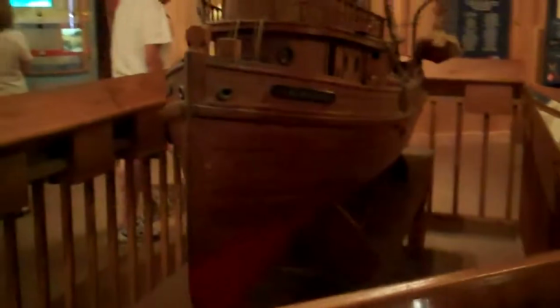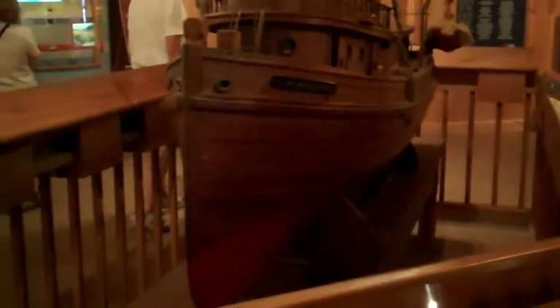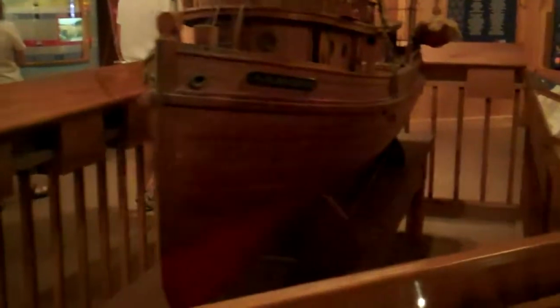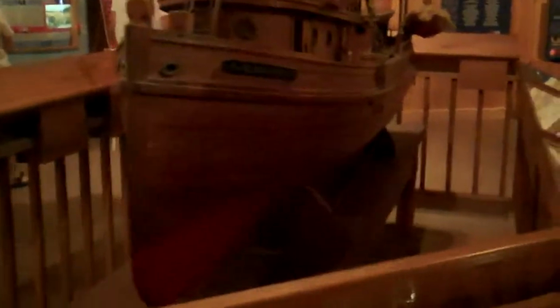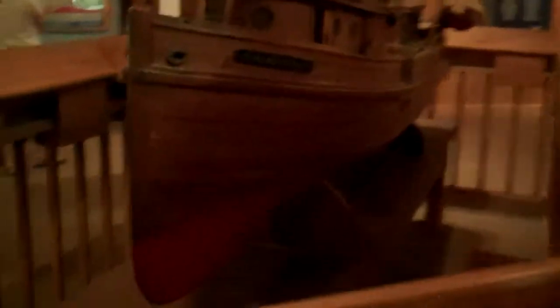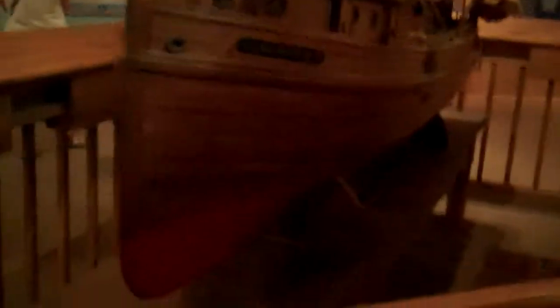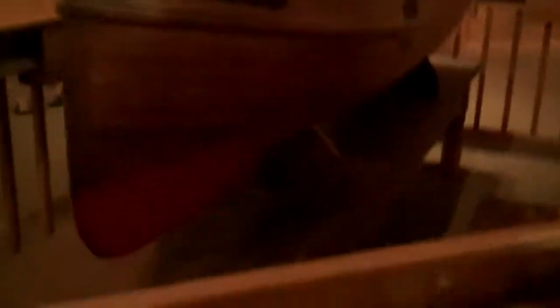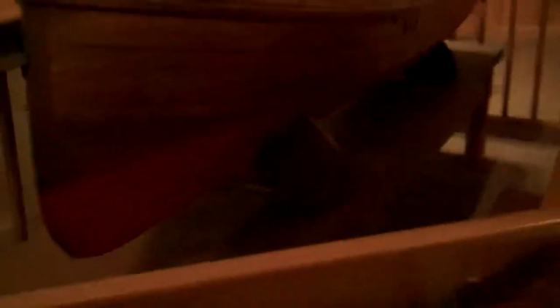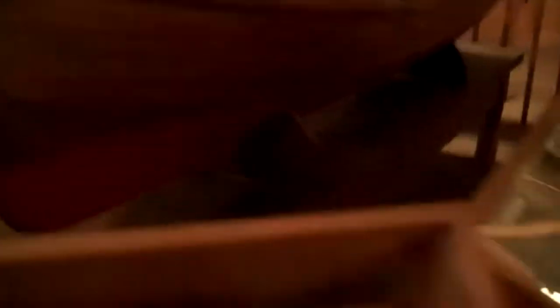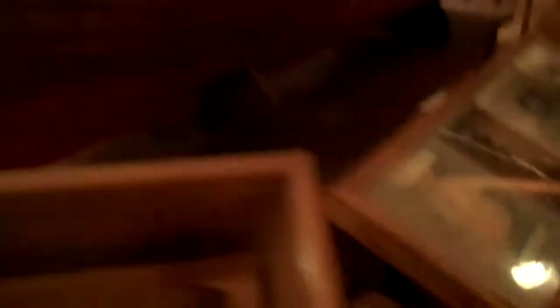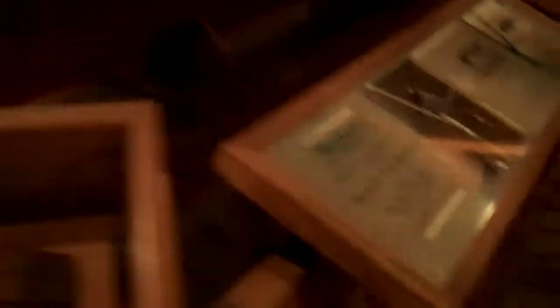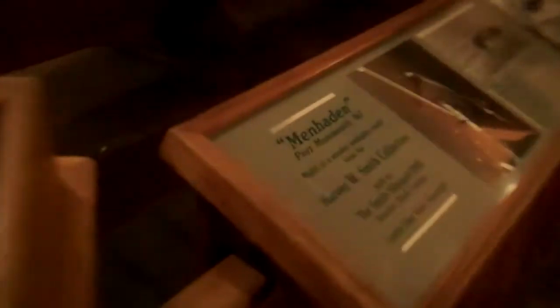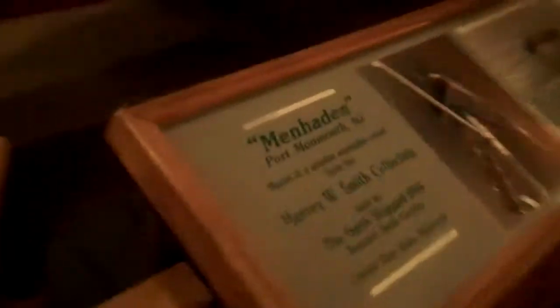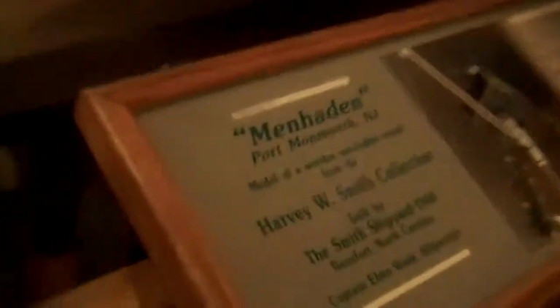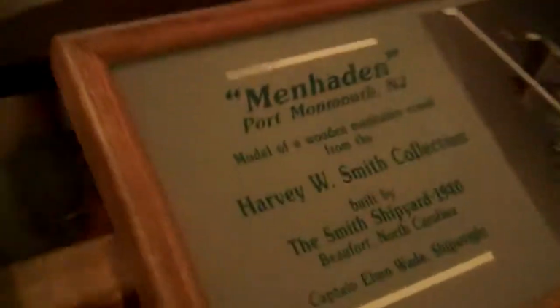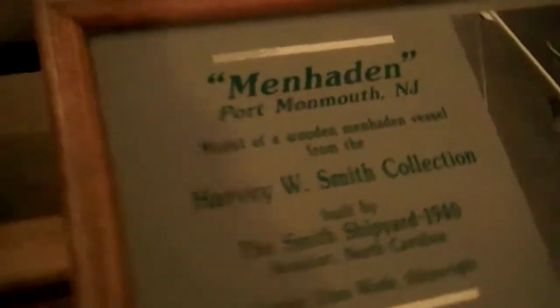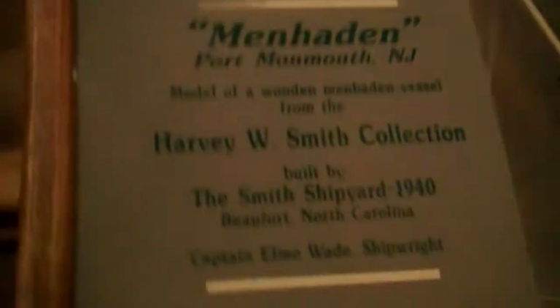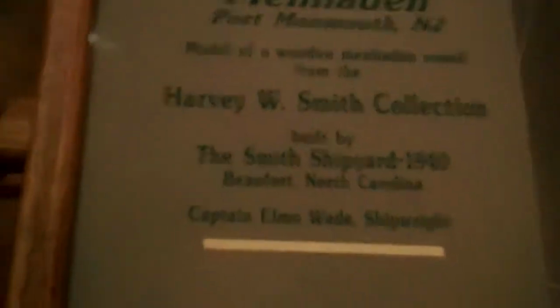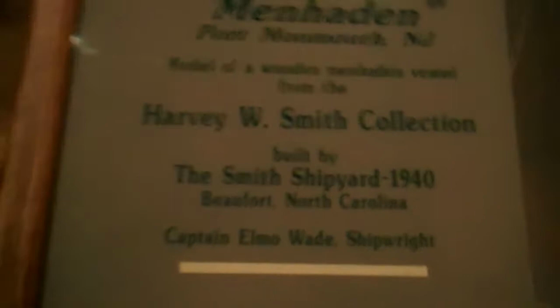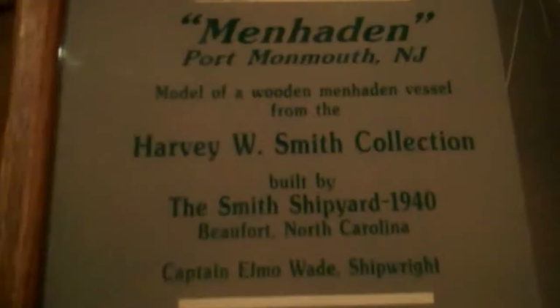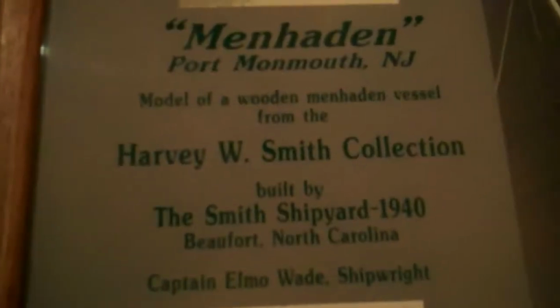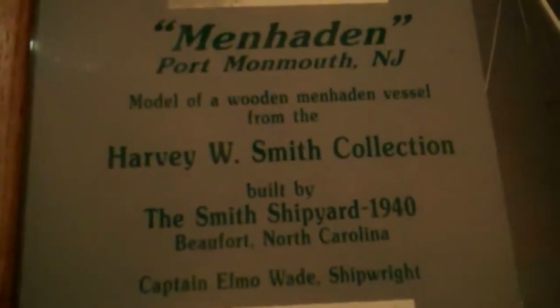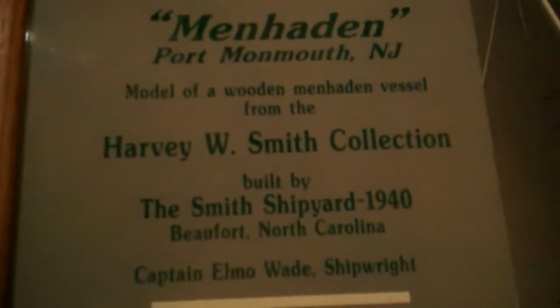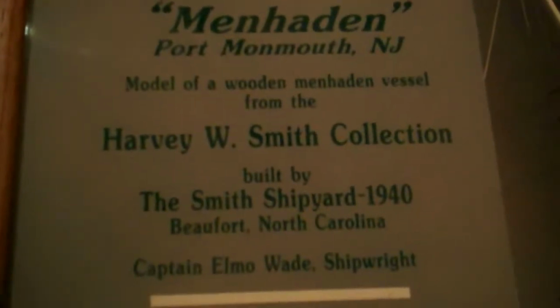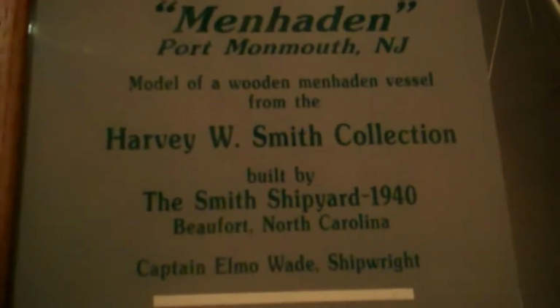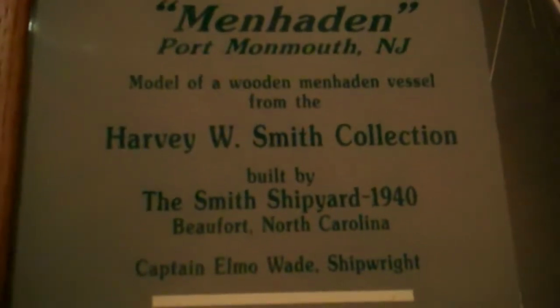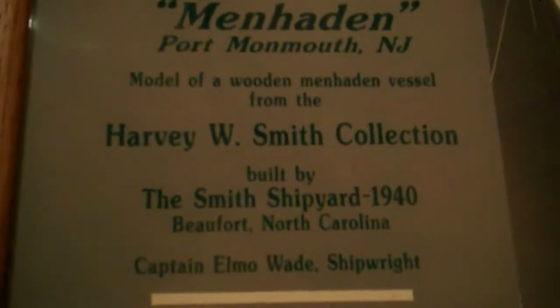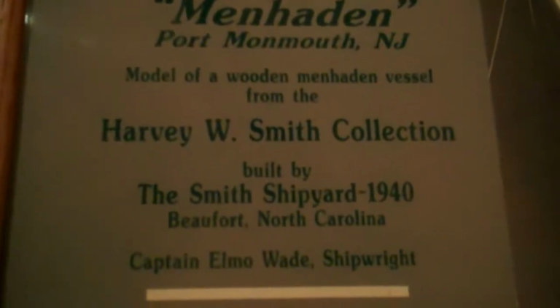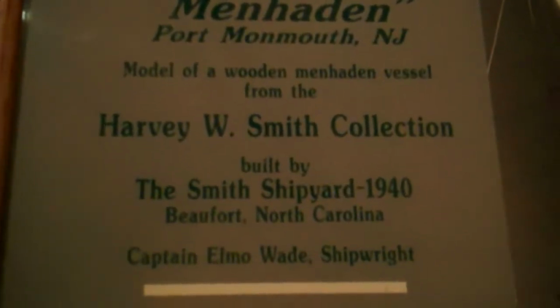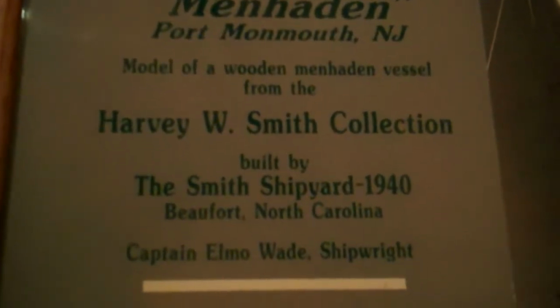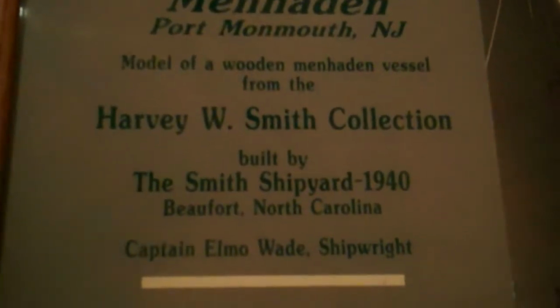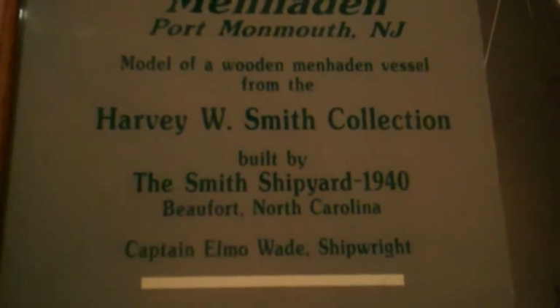This is the Menhaden, built in Belford in the 1940s.